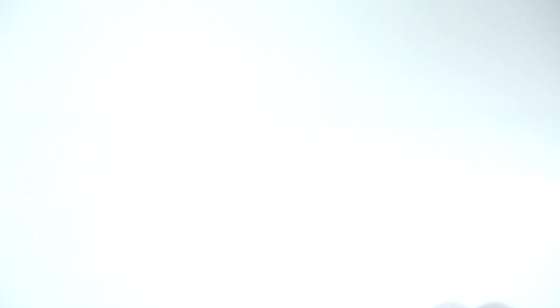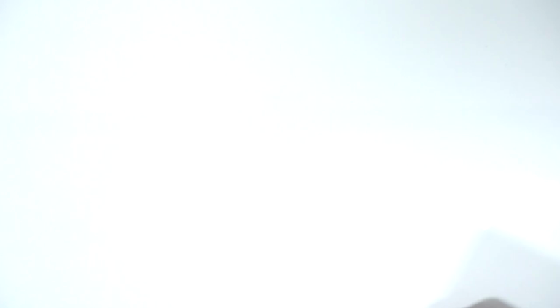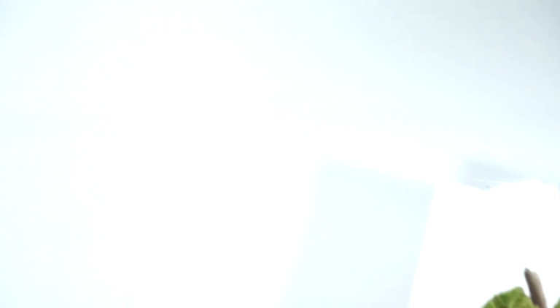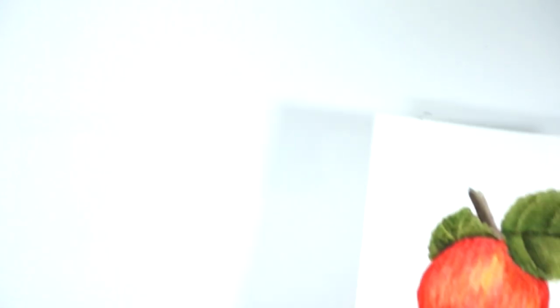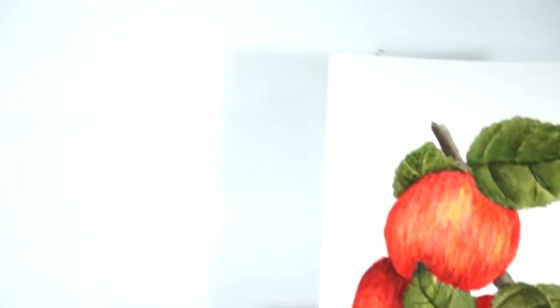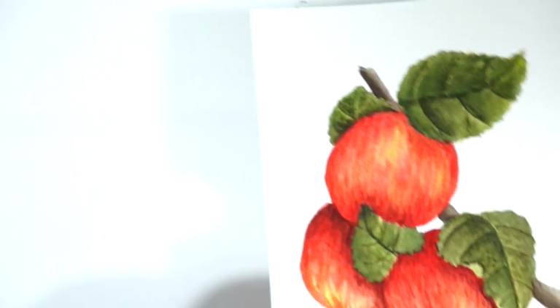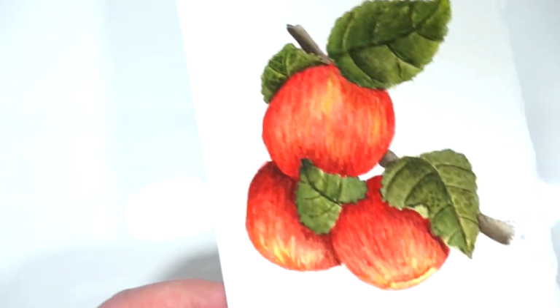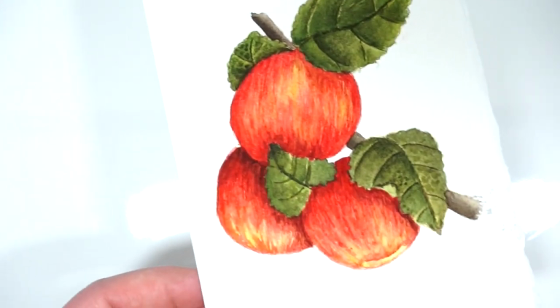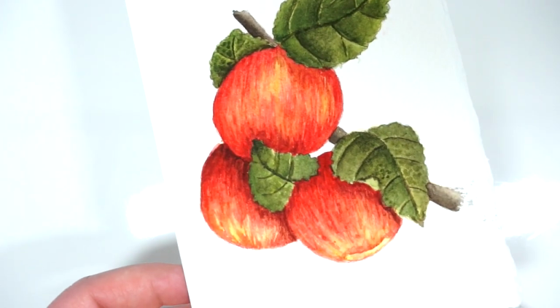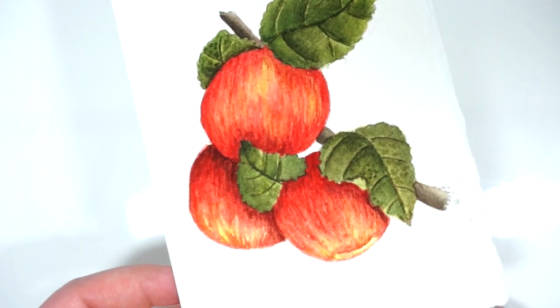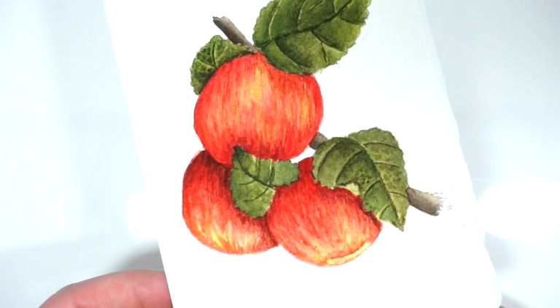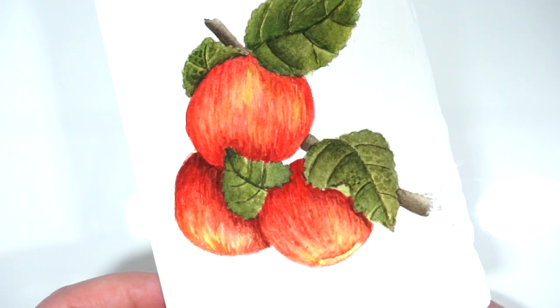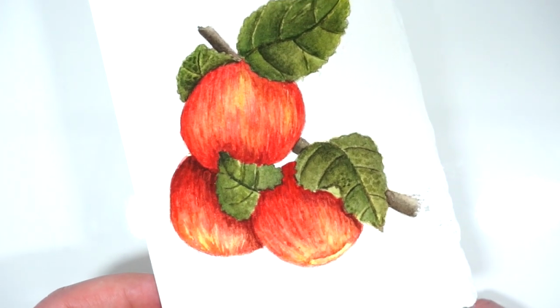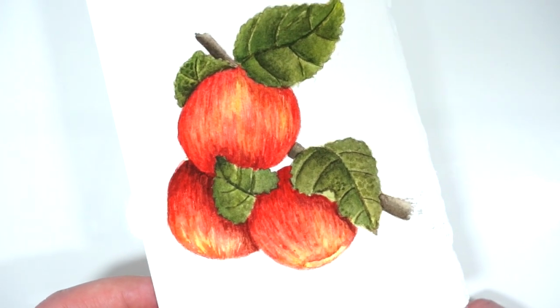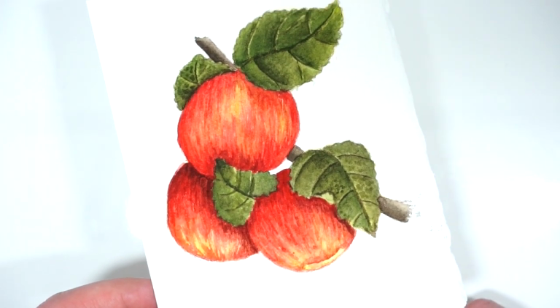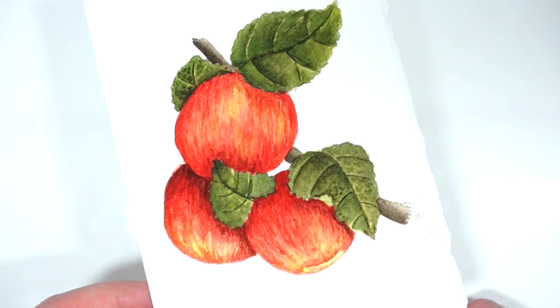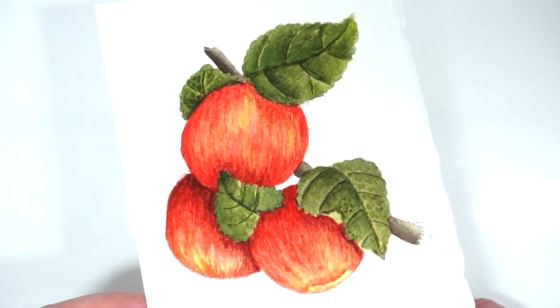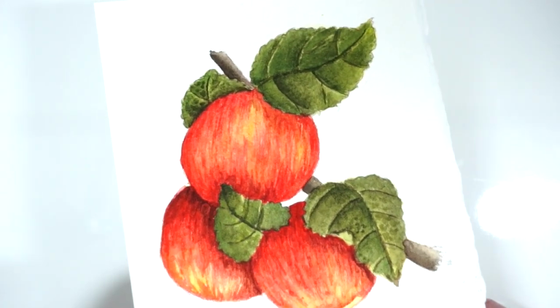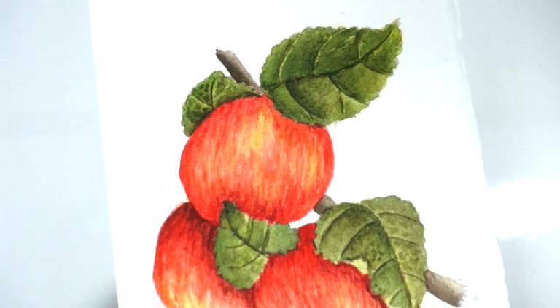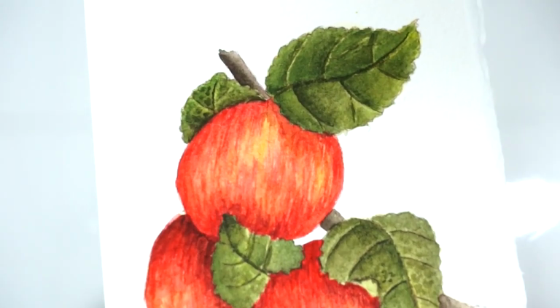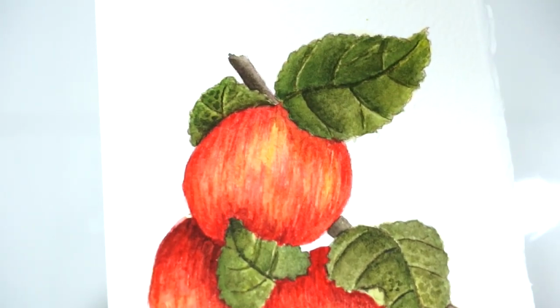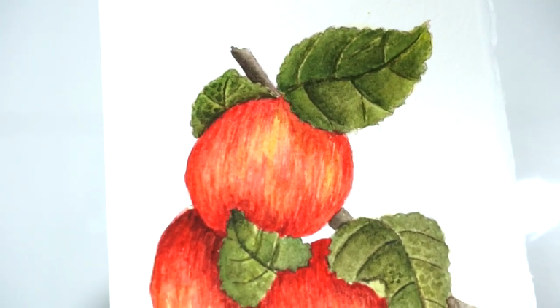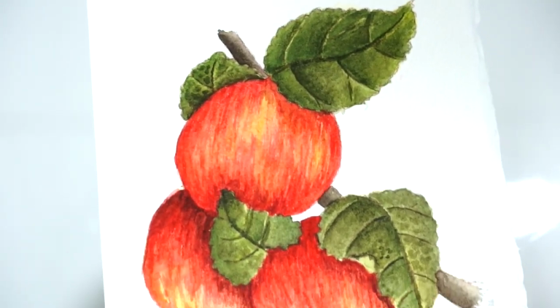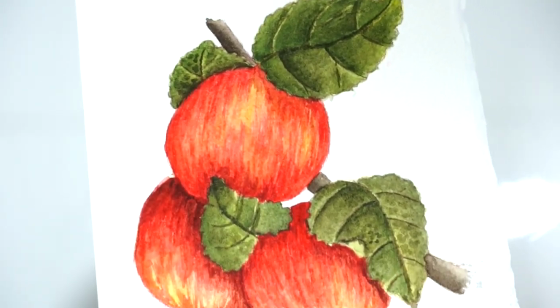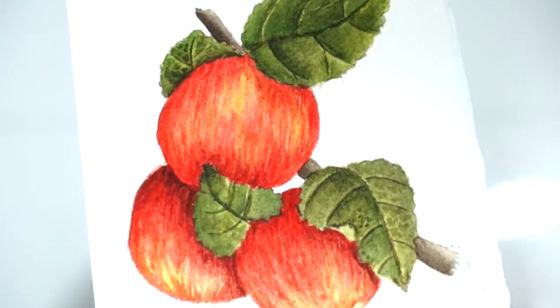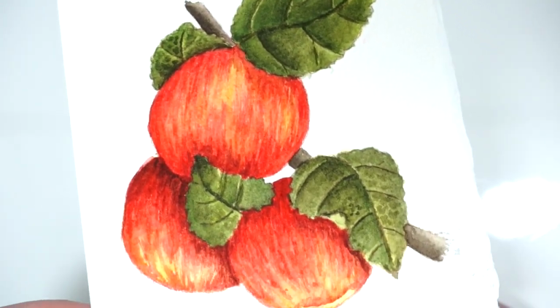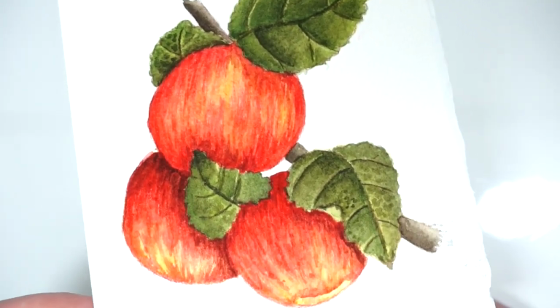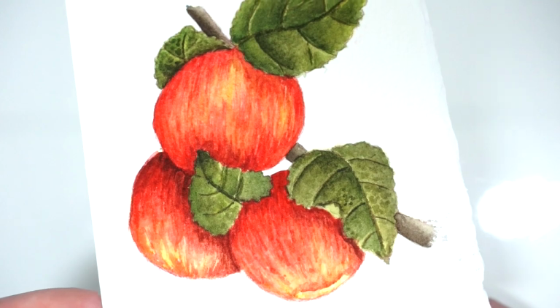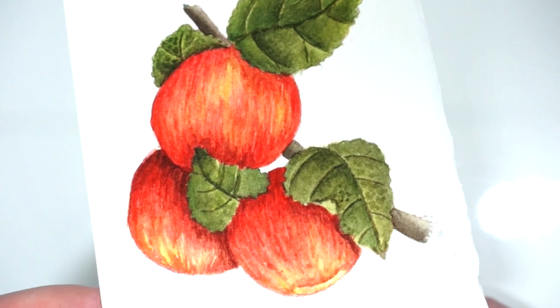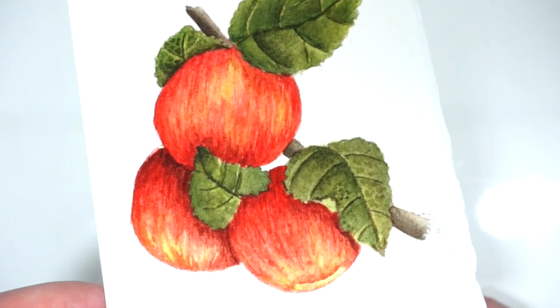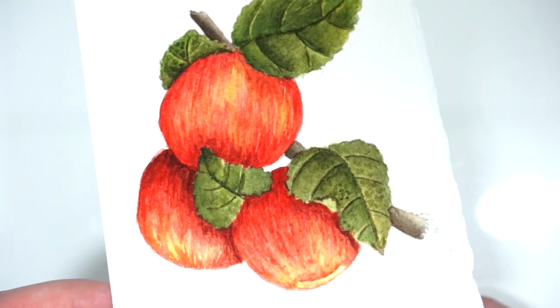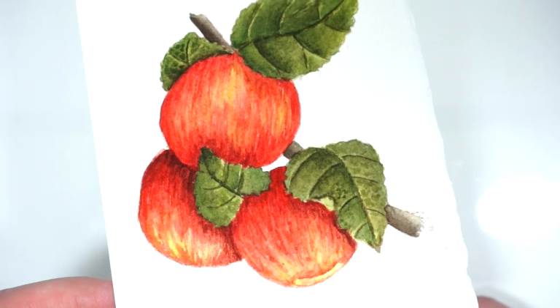Hello everybody and welcome to this week's video. For this week I wanted to do this Apple tutorial painting.